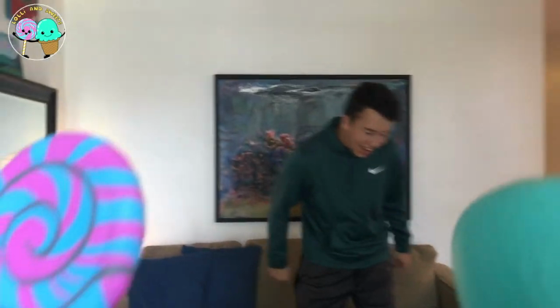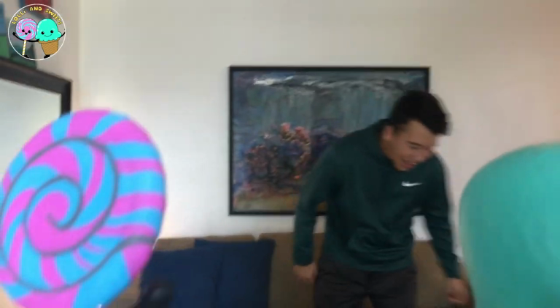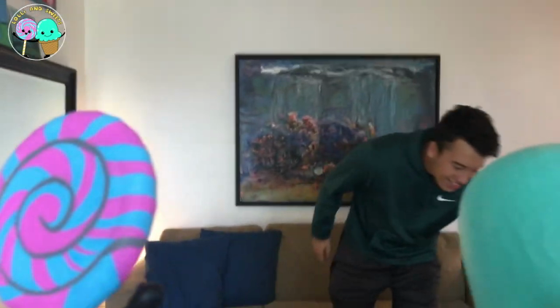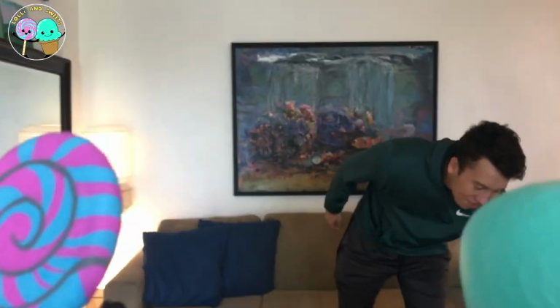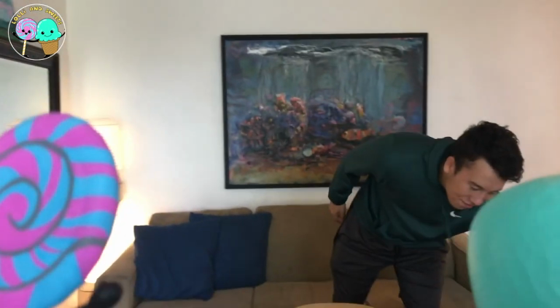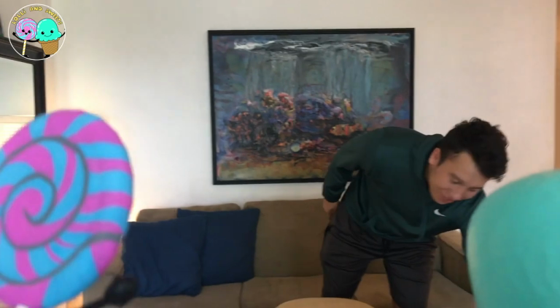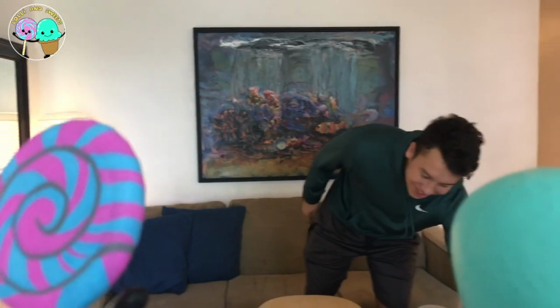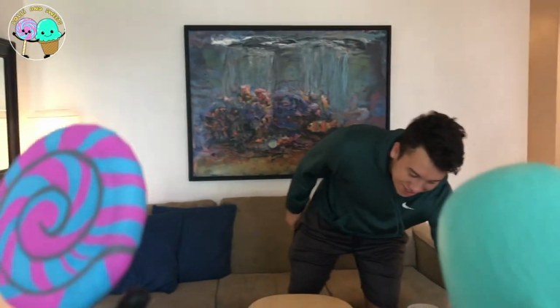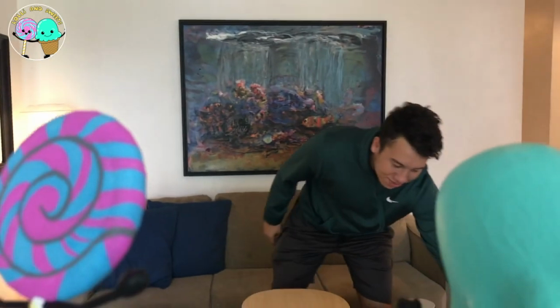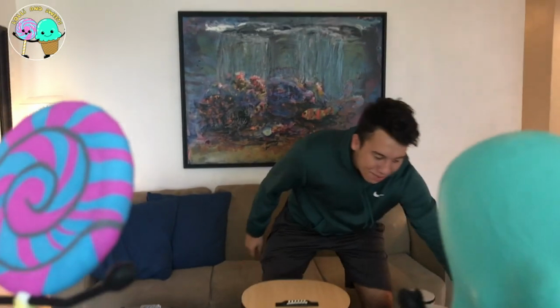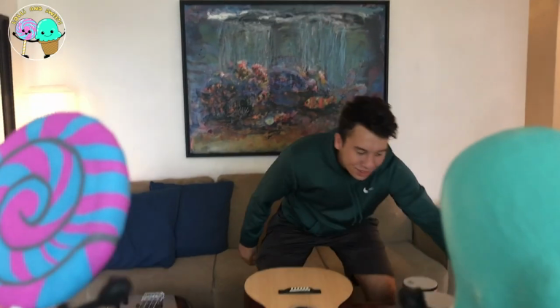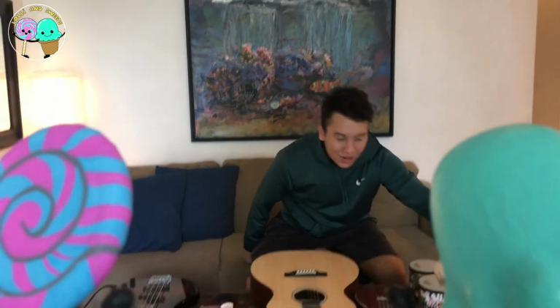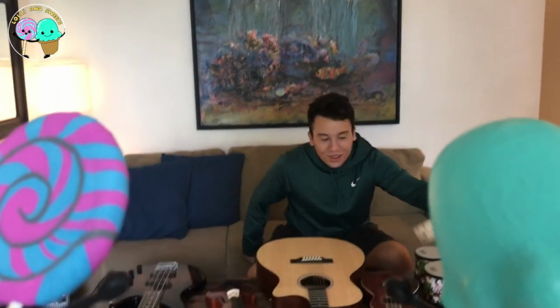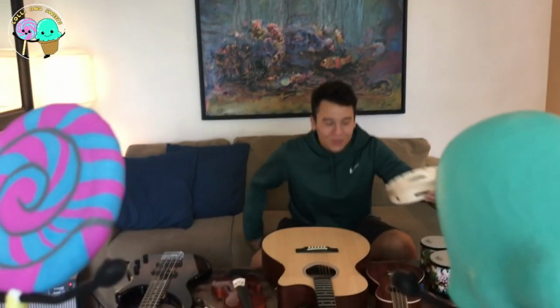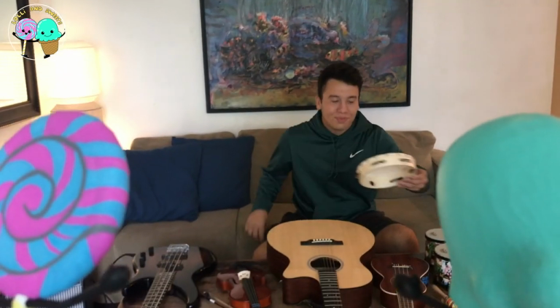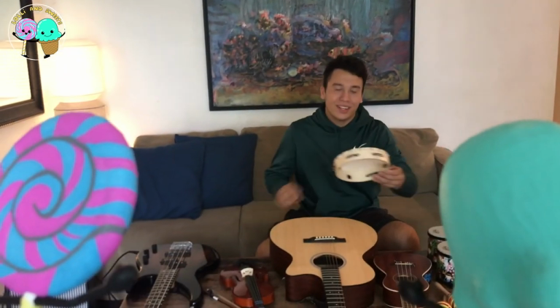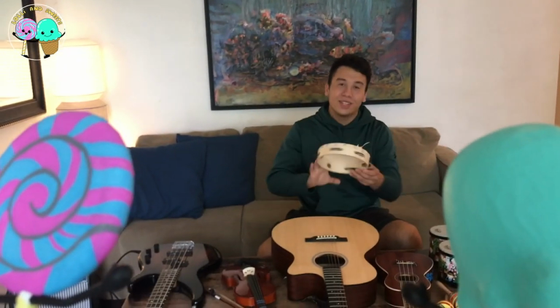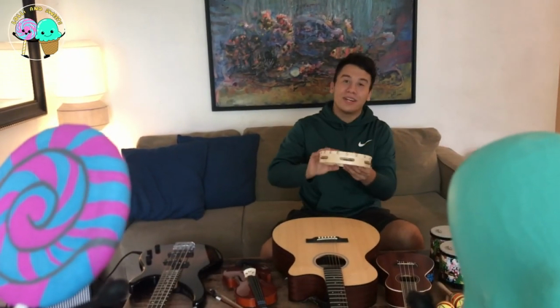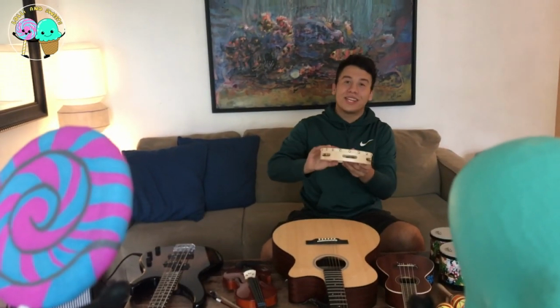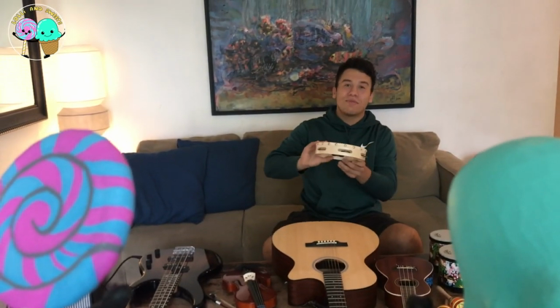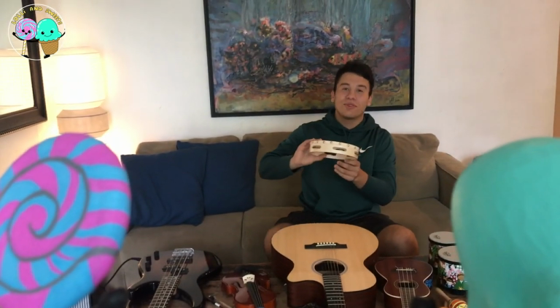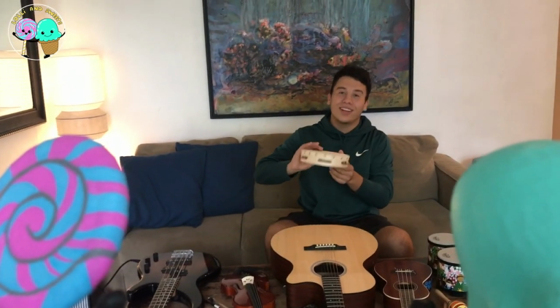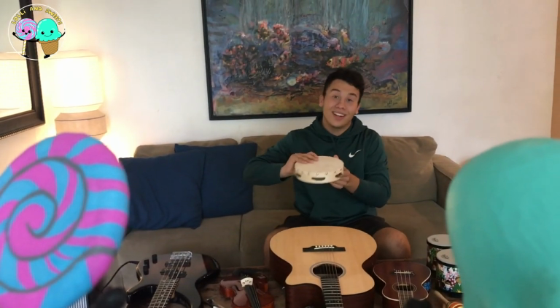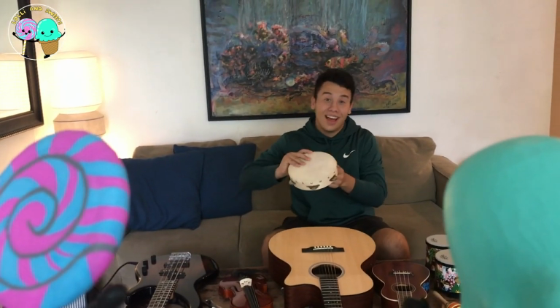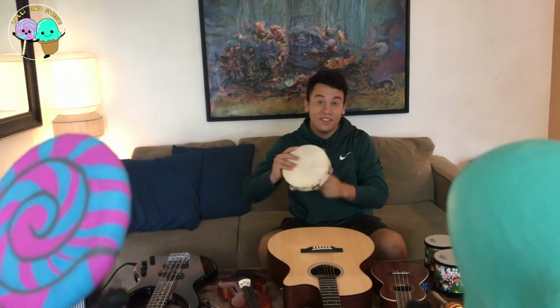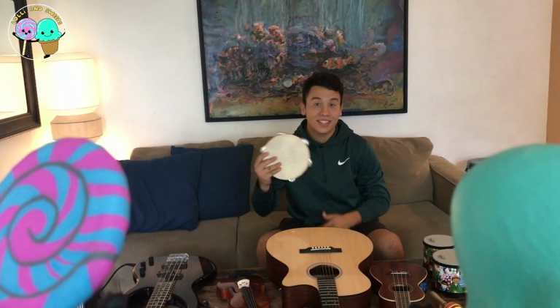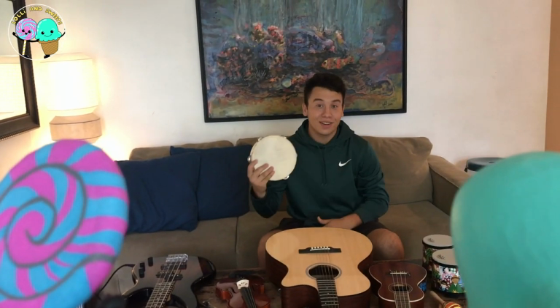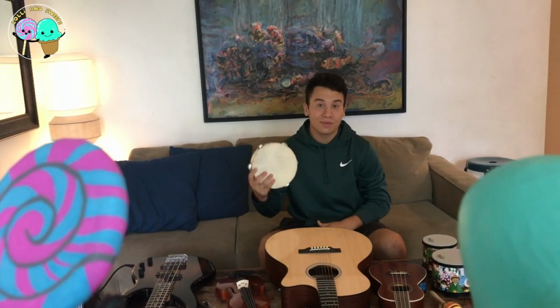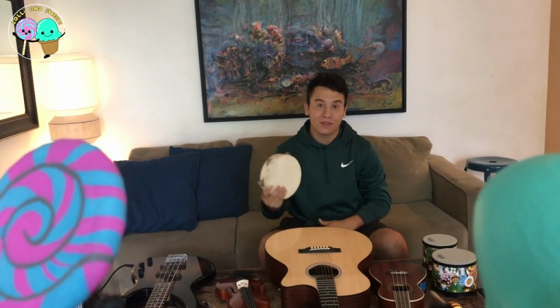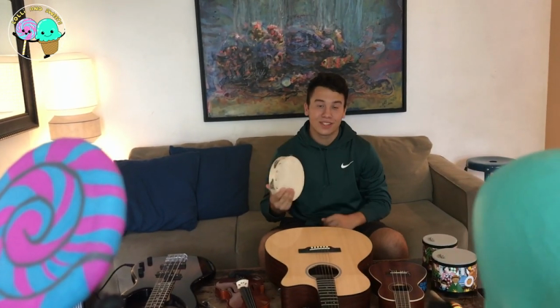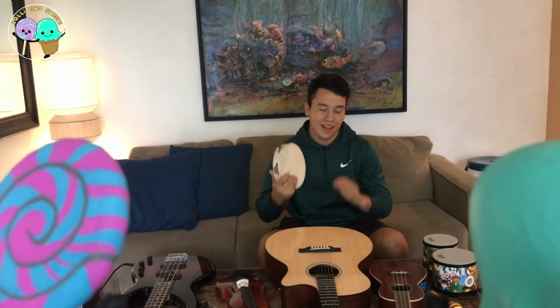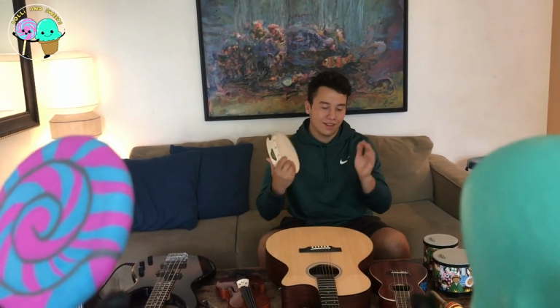All right, so the first instrument I'm going to show you is my tambourine, and this is how it's supposed to sound.